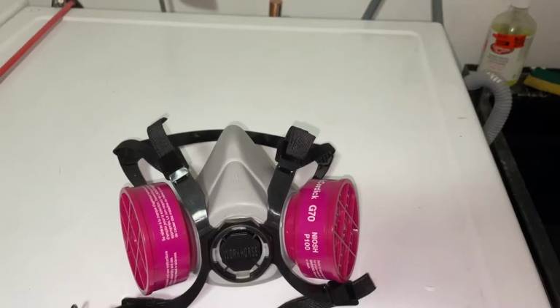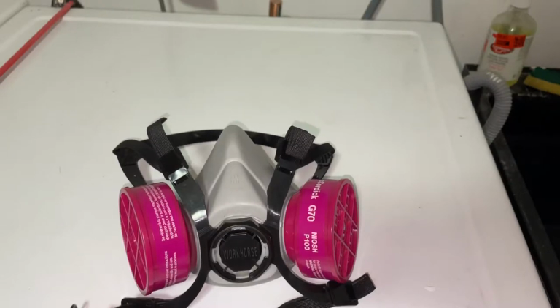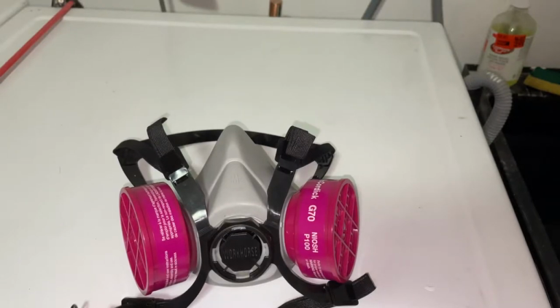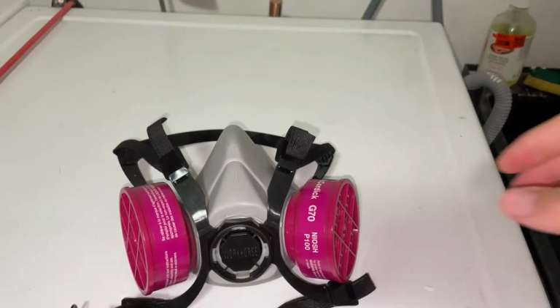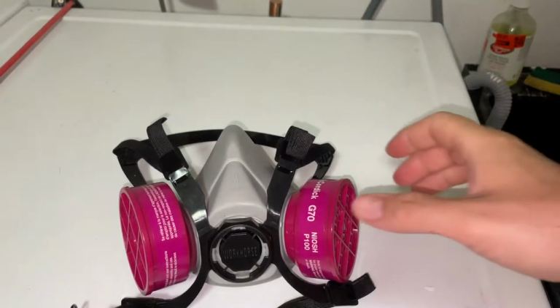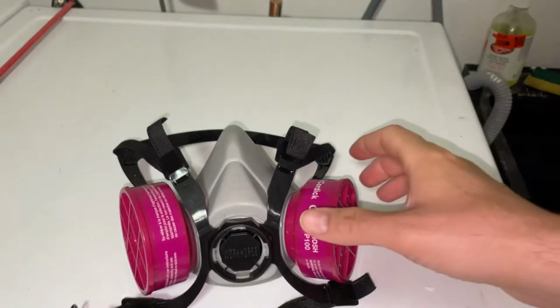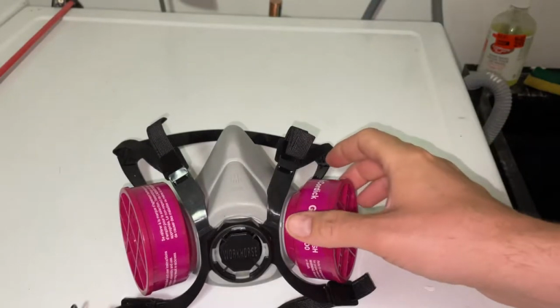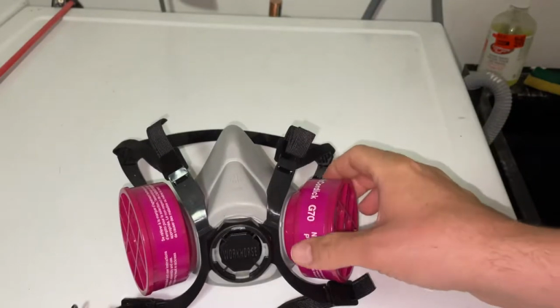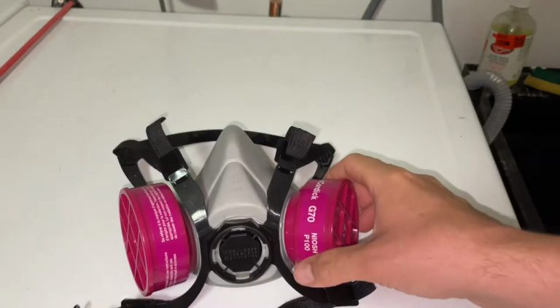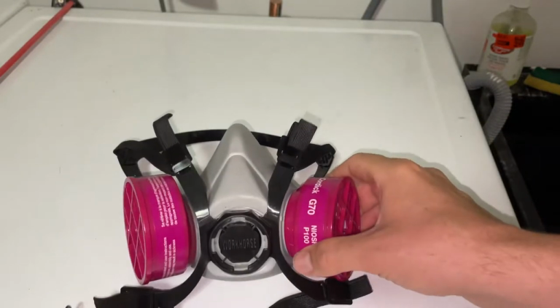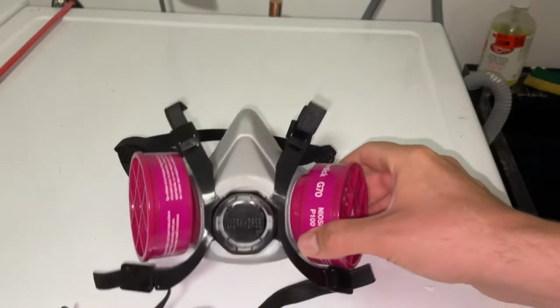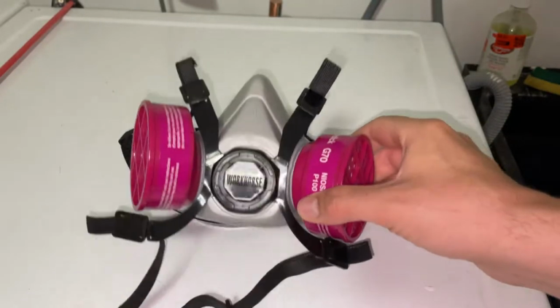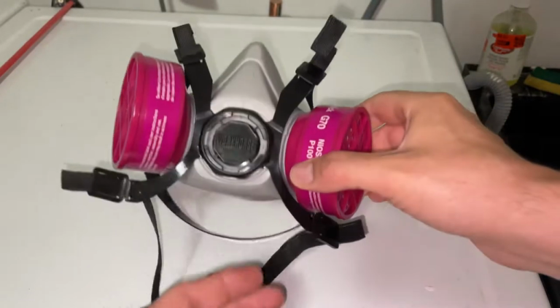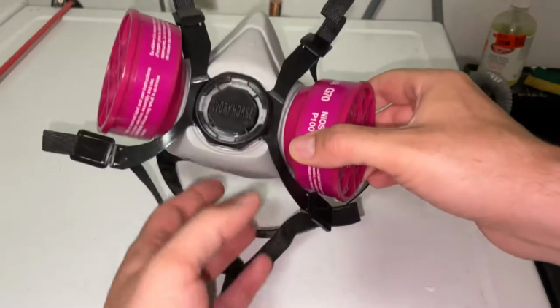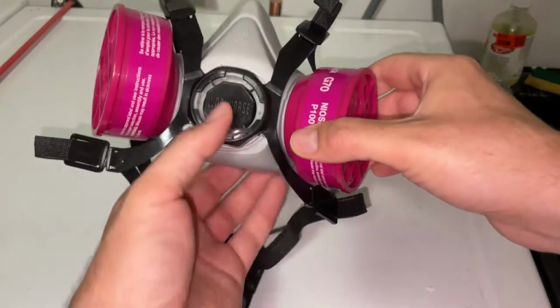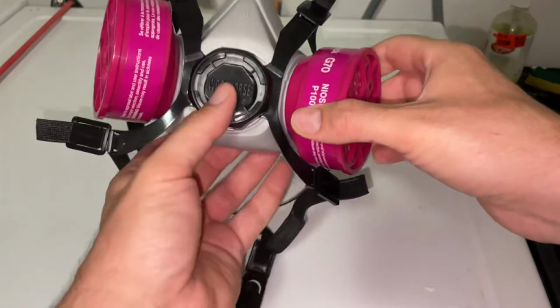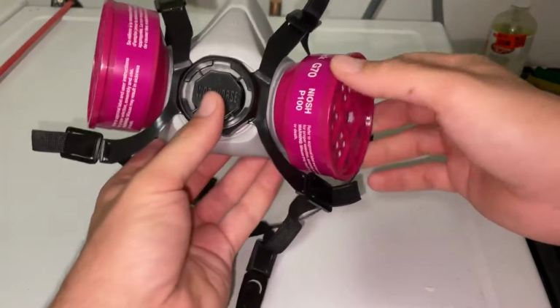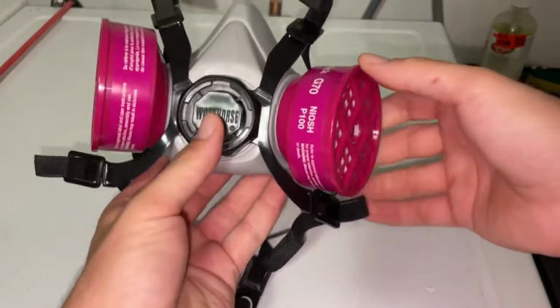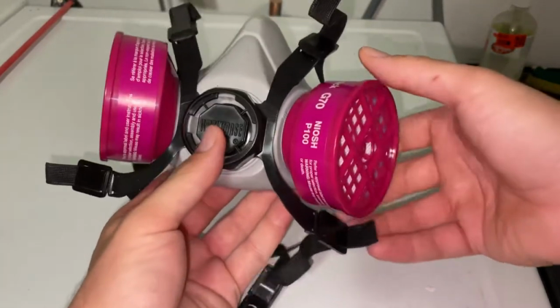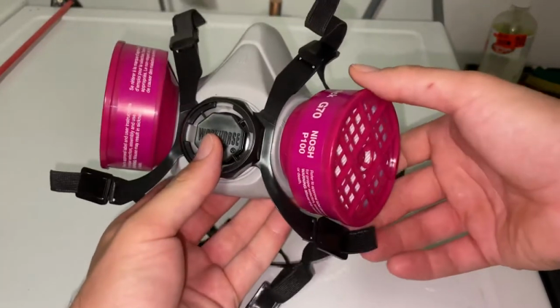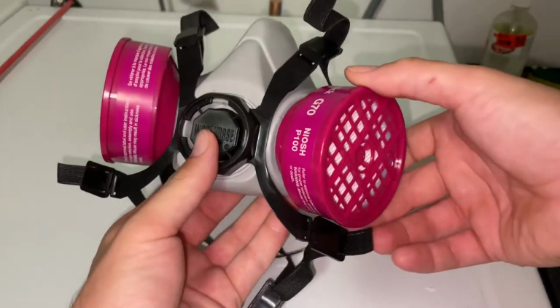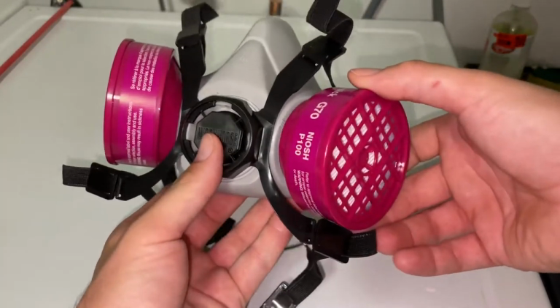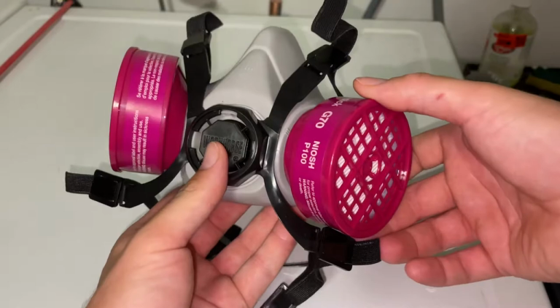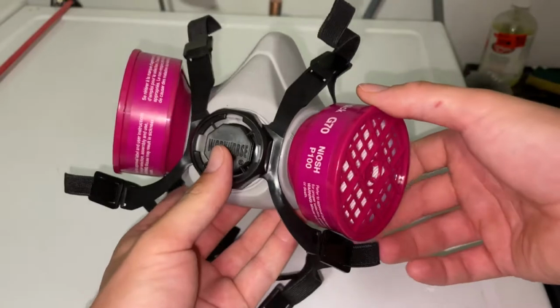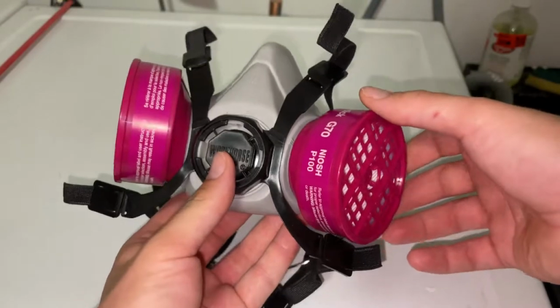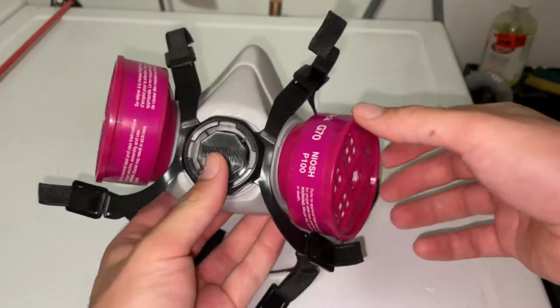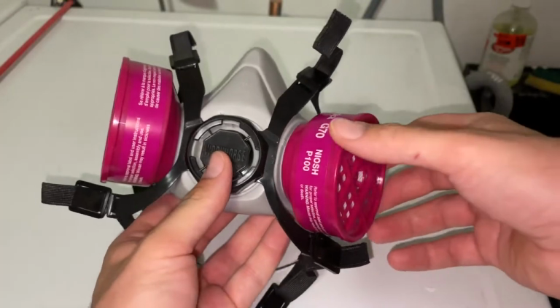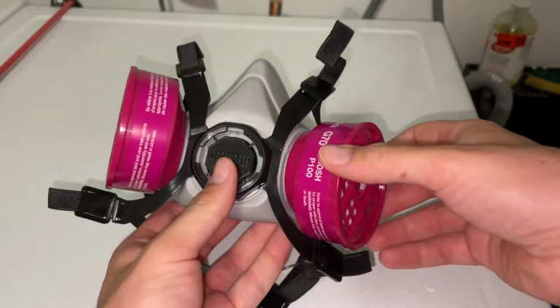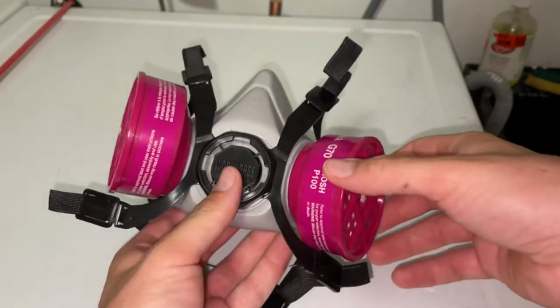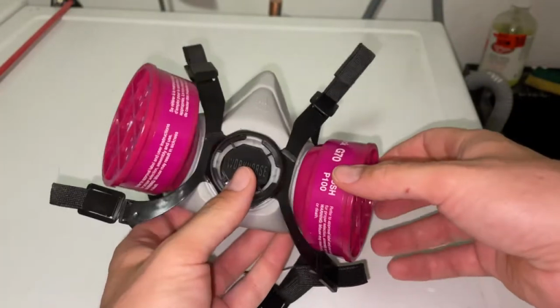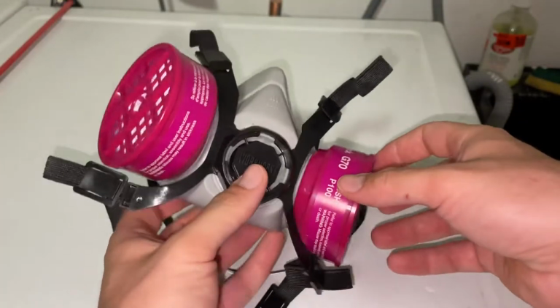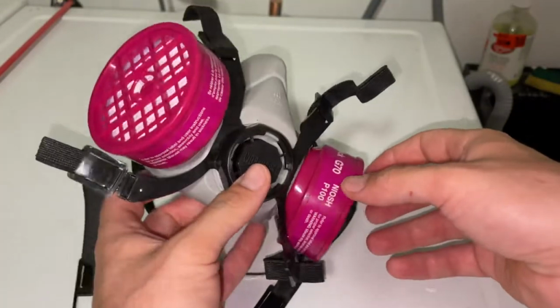Hey there folks, in today's video I'm going to be showing you how to remove and replace the cartridges on your respirator mask here.